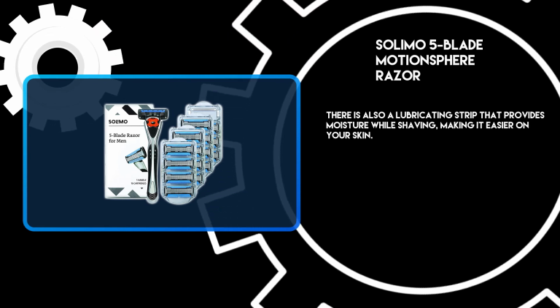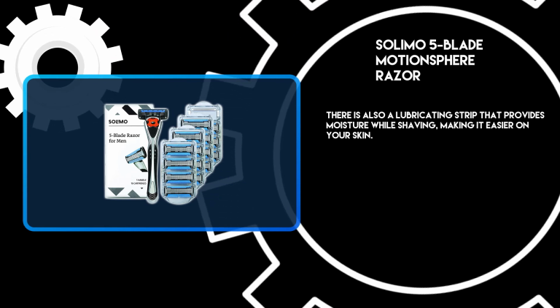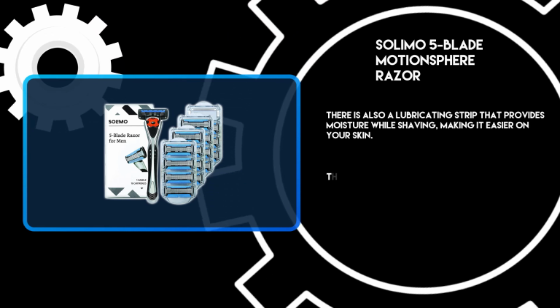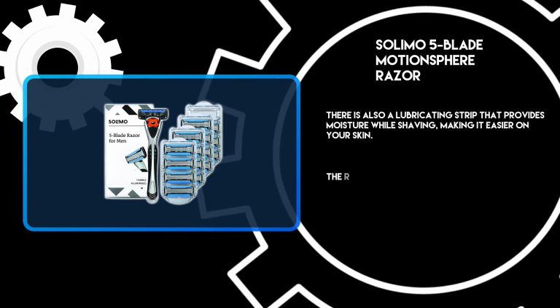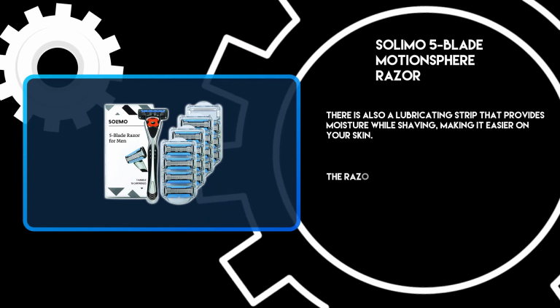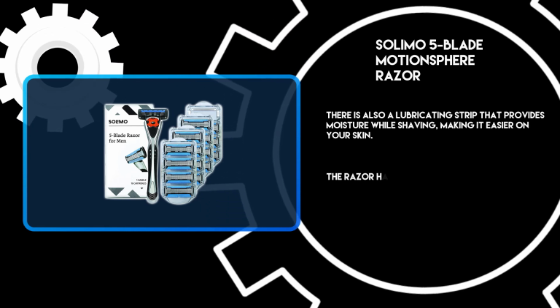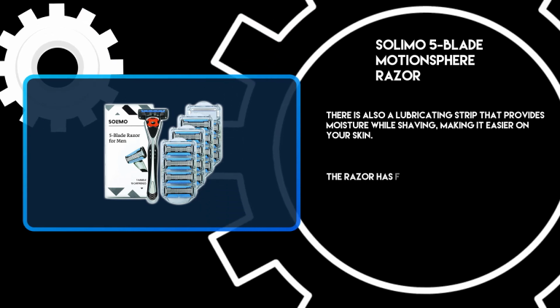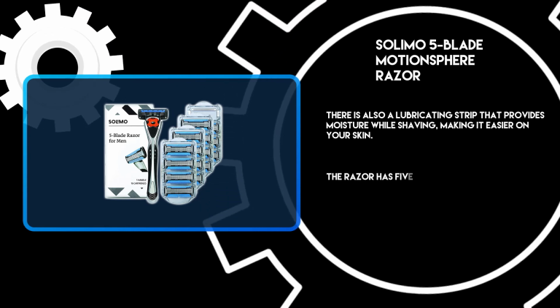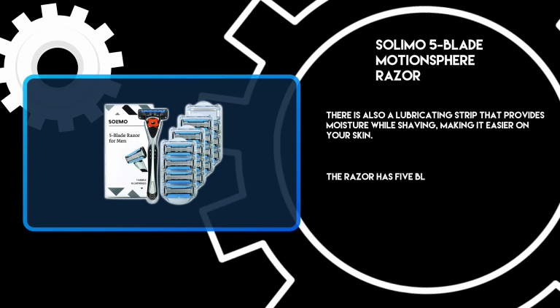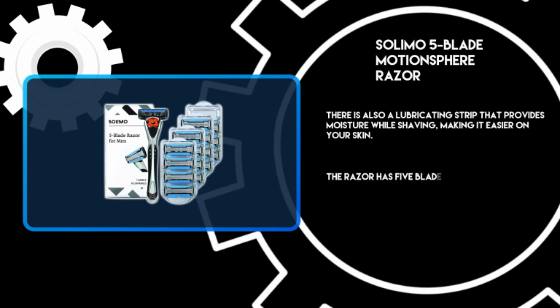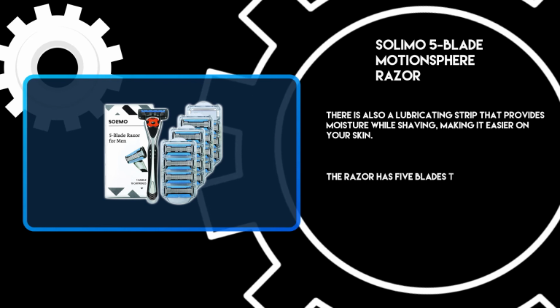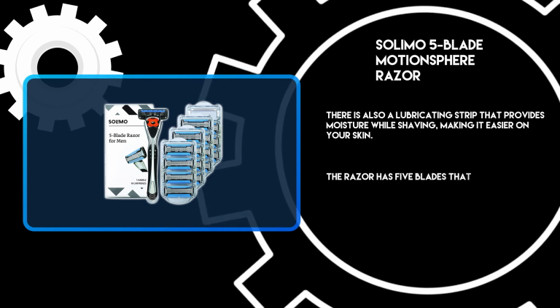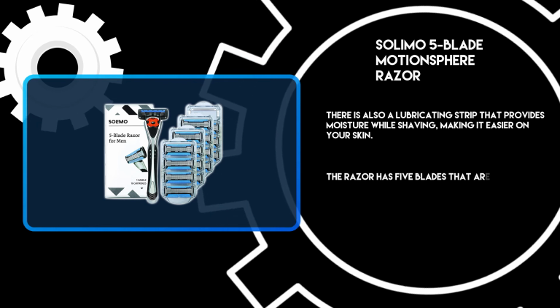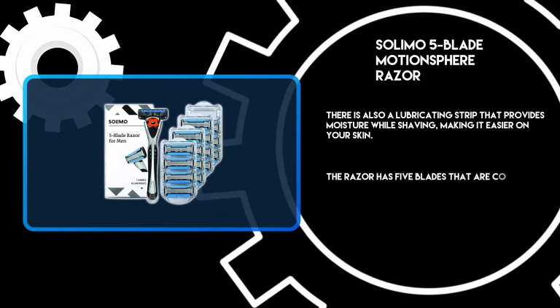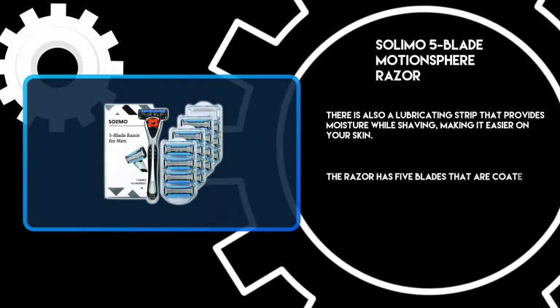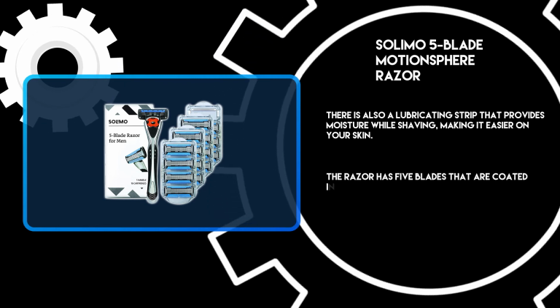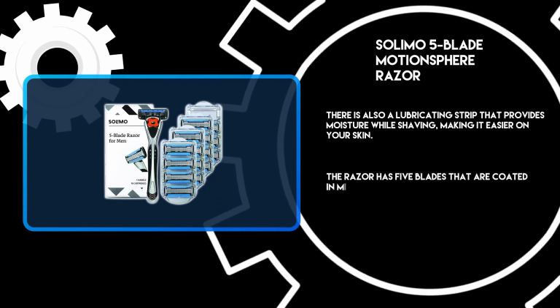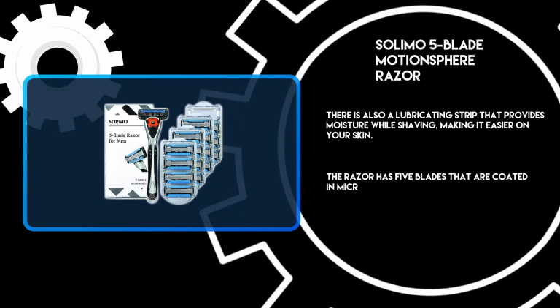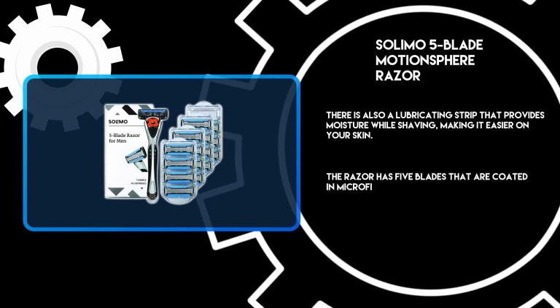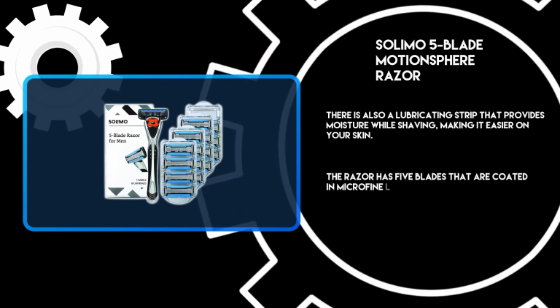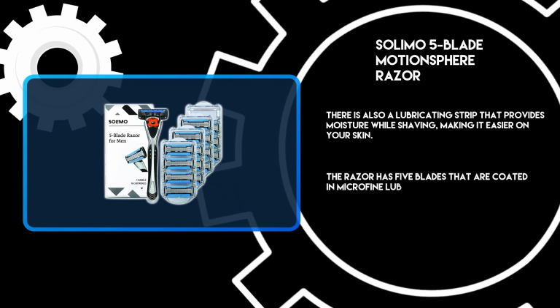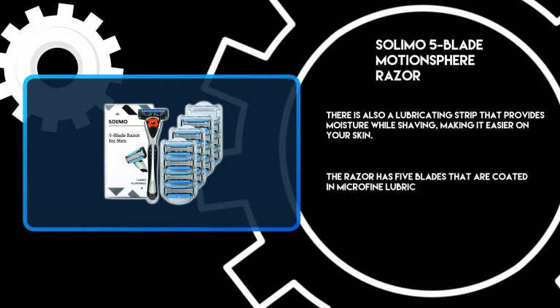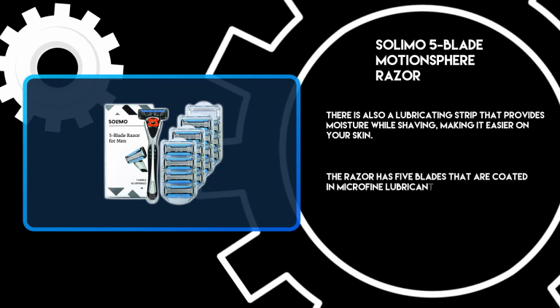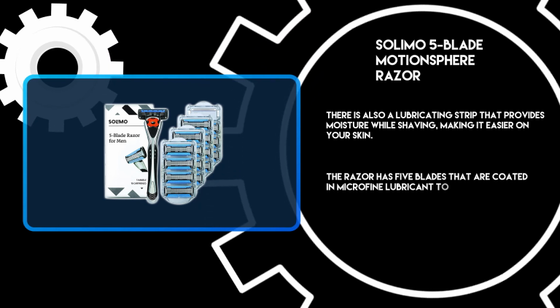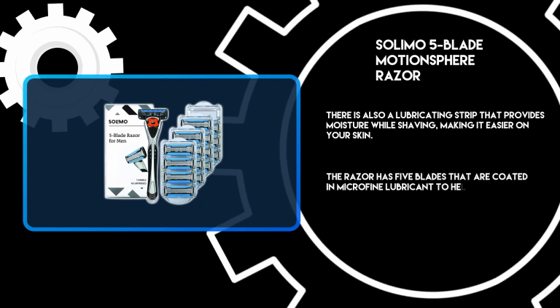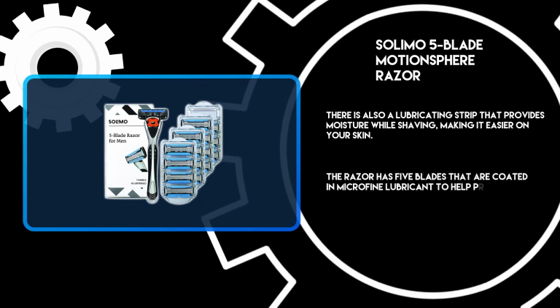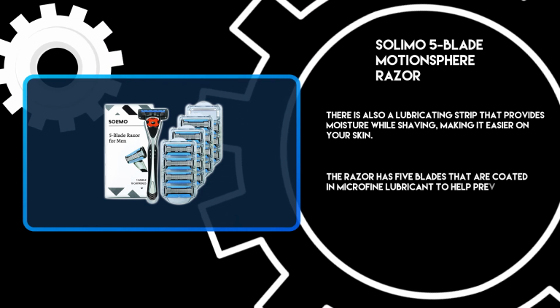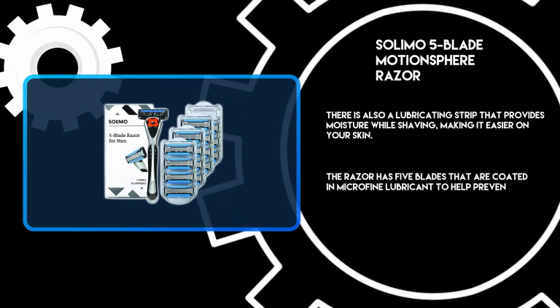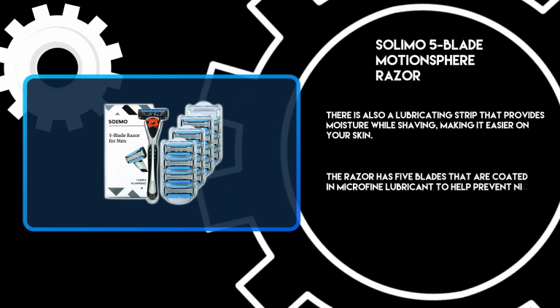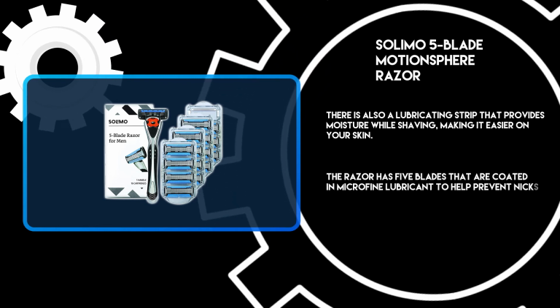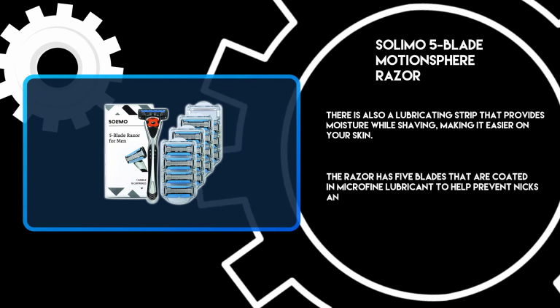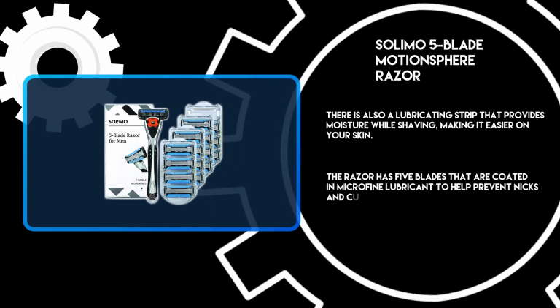The razor has 5 blades that are coated in micro-fine lubricant to help prevent nicks and cuts.